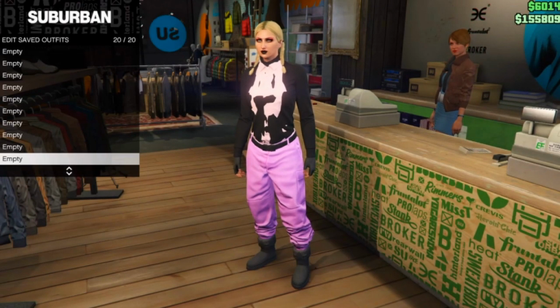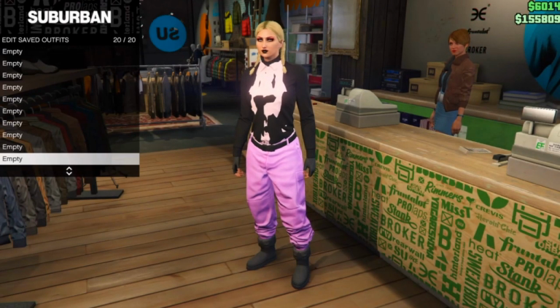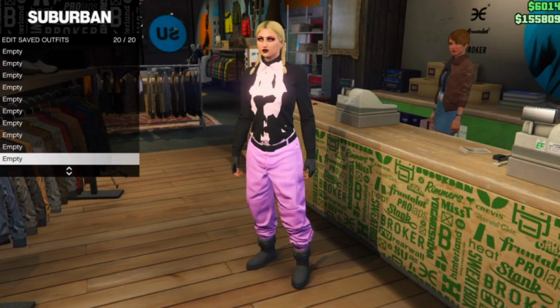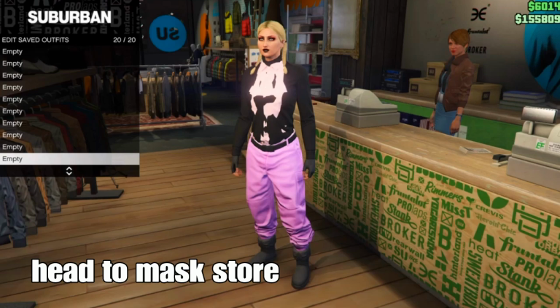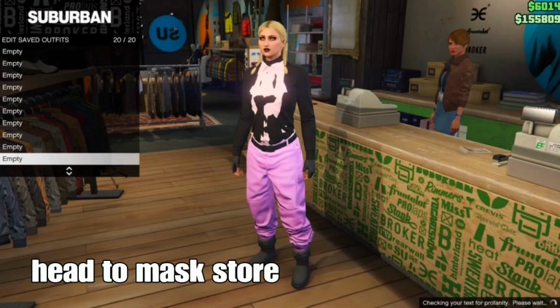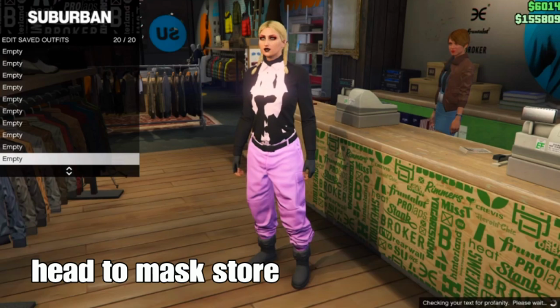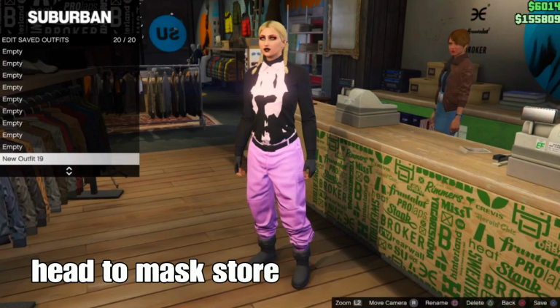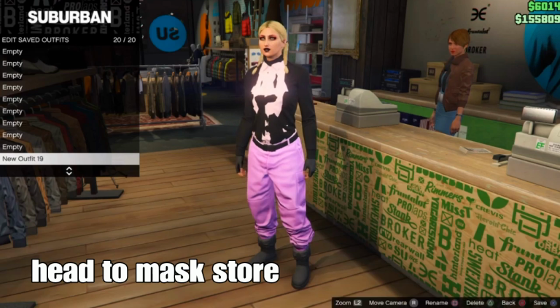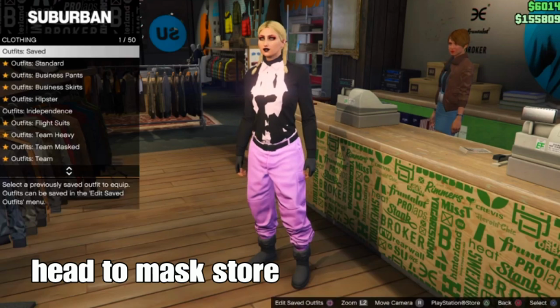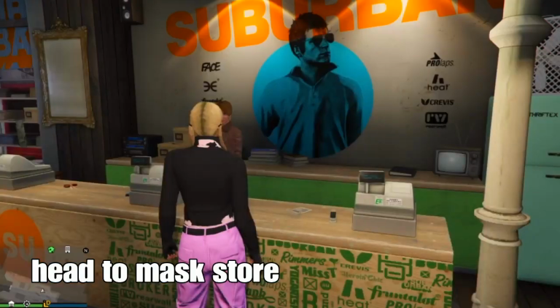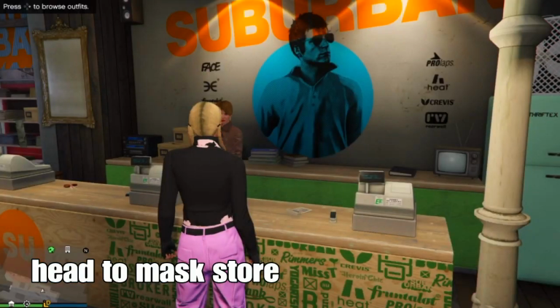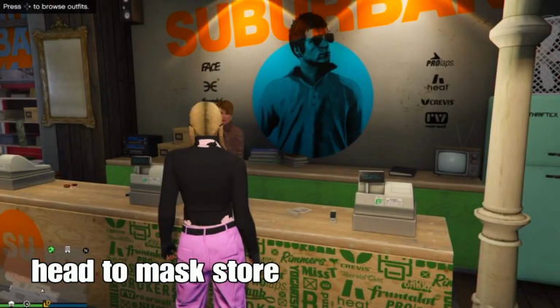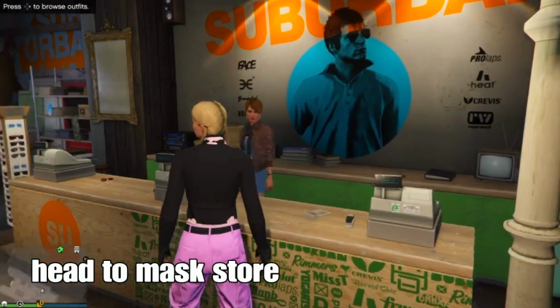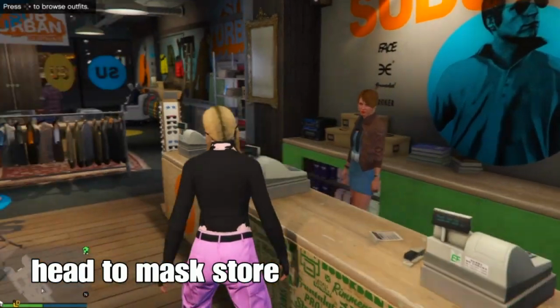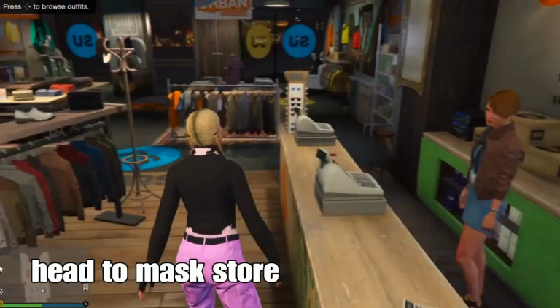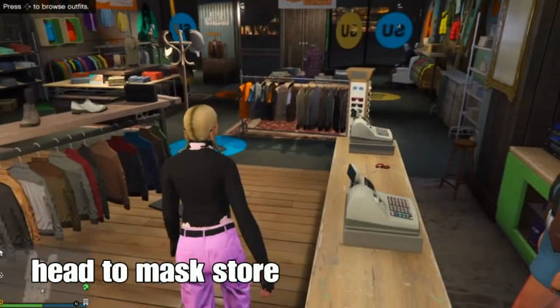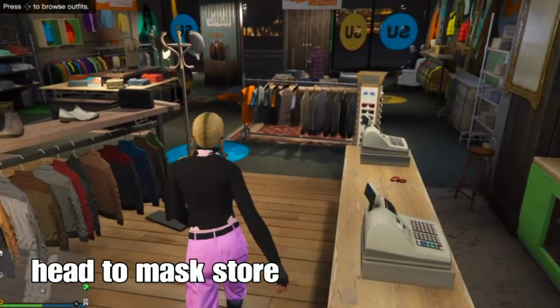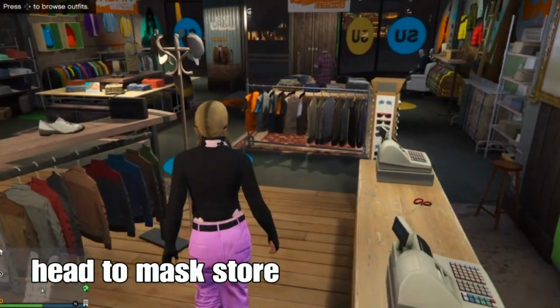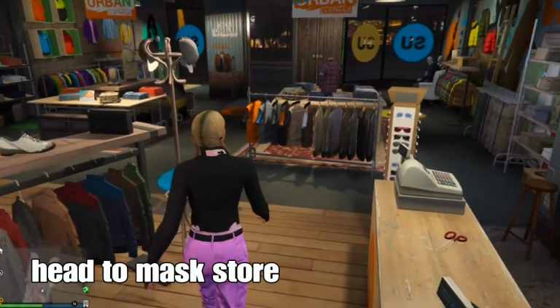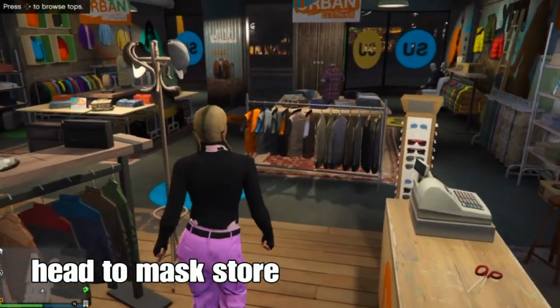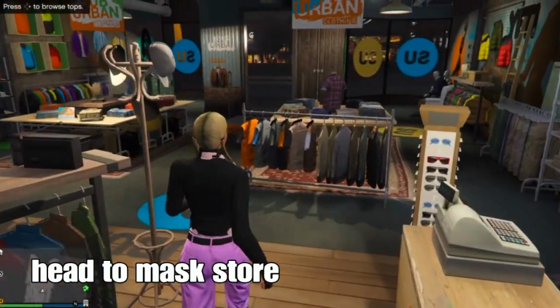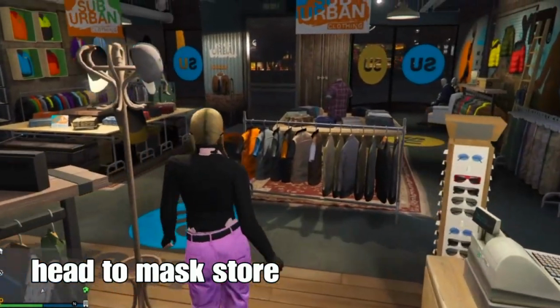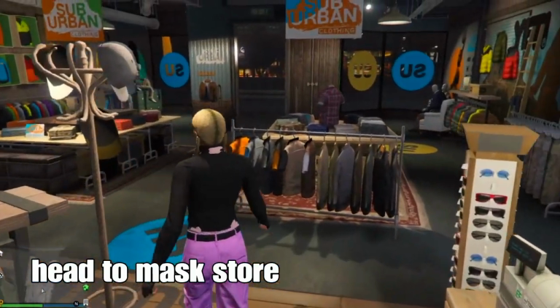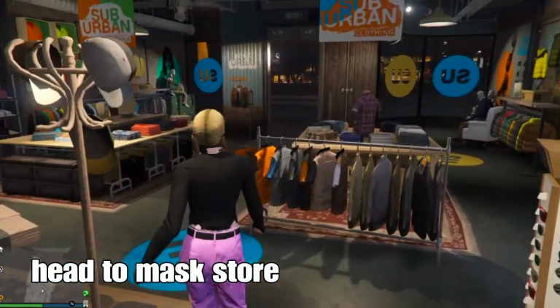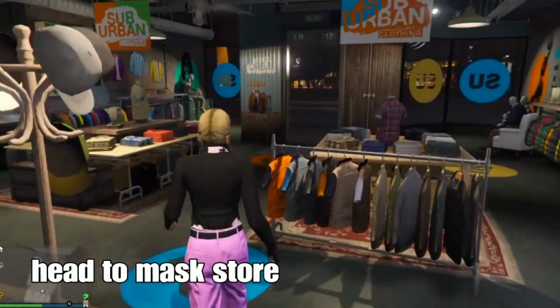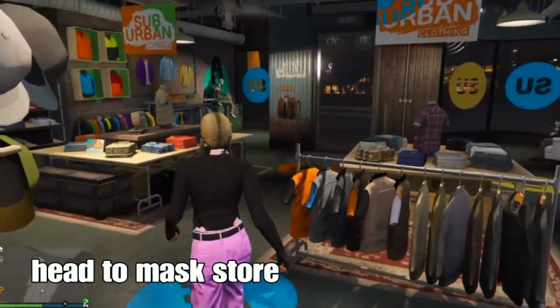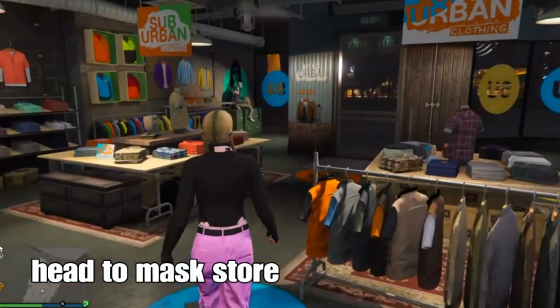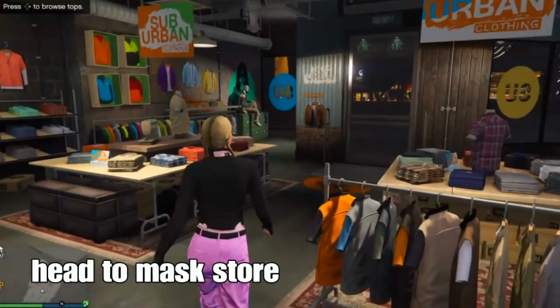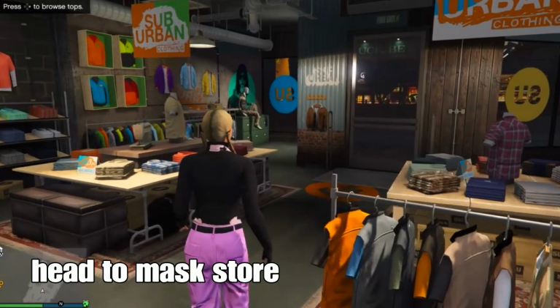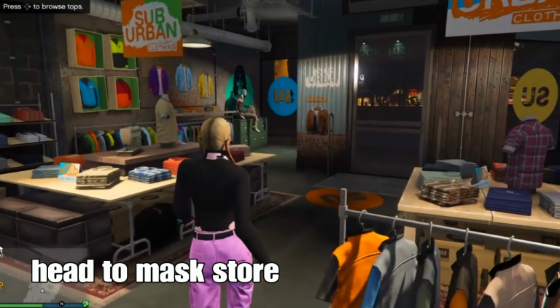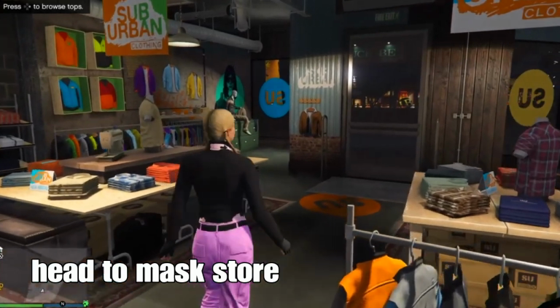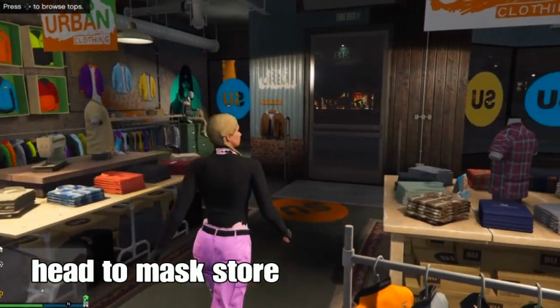From there, you want to set your outfit with a sock at the clothing store — it could be any sock, the same or a different one. Then go to the mask store and add a mask with a hat to finish off your outfit.